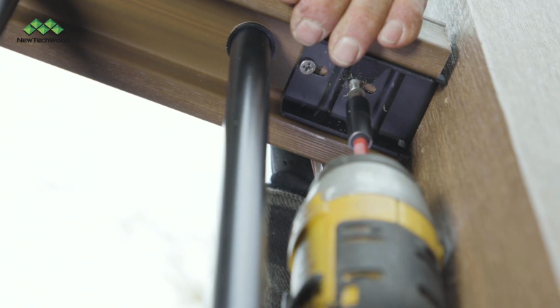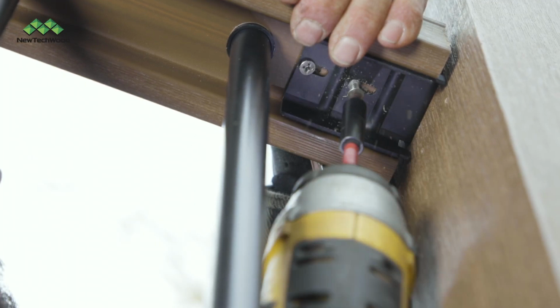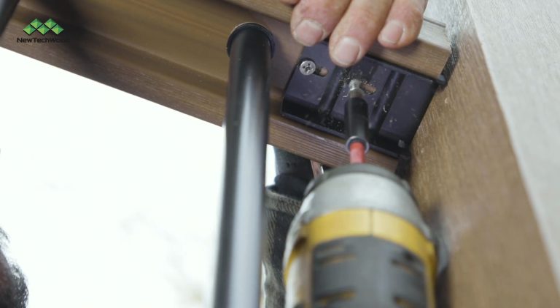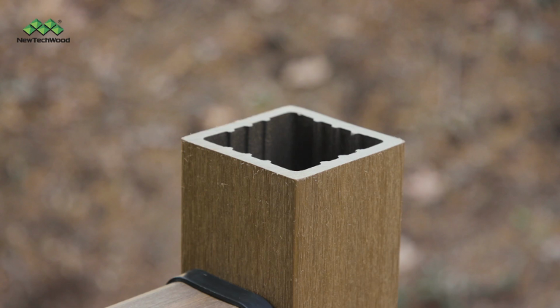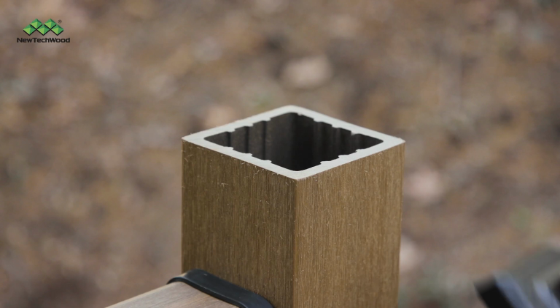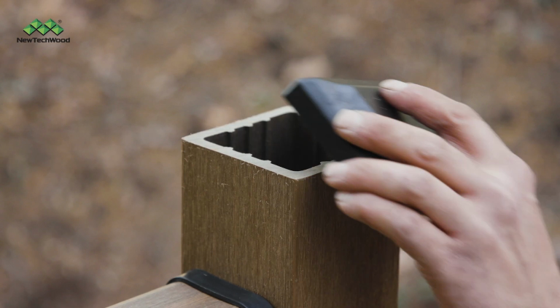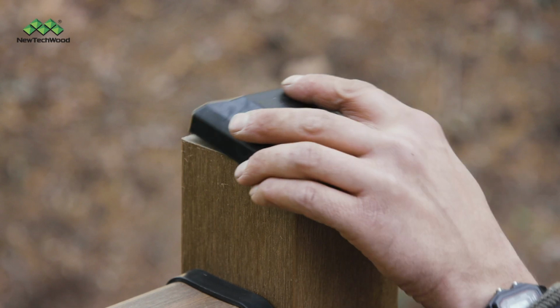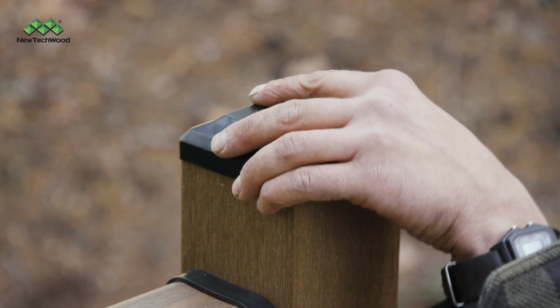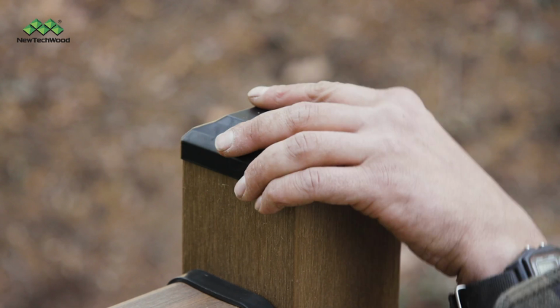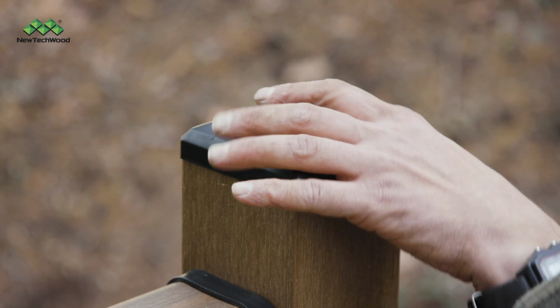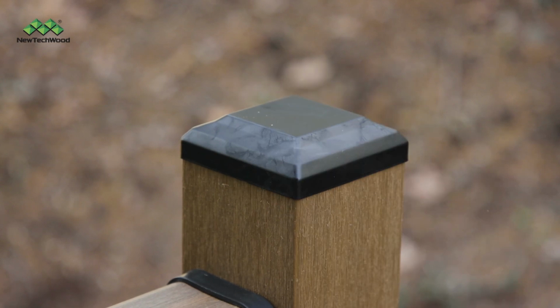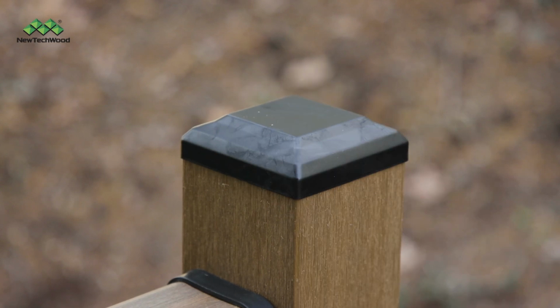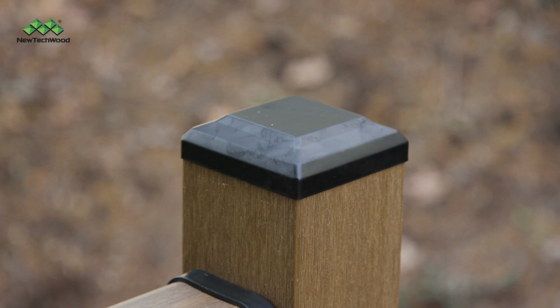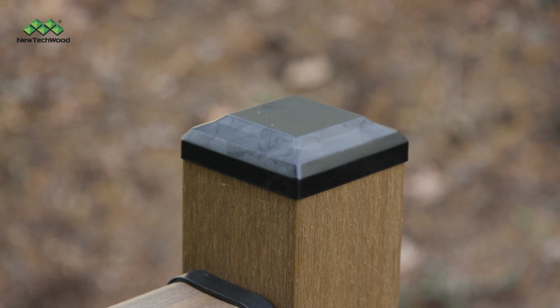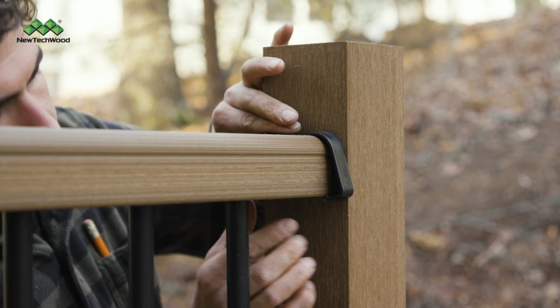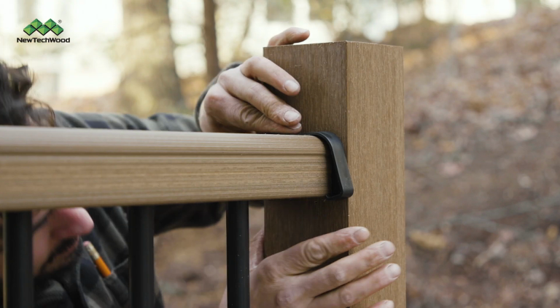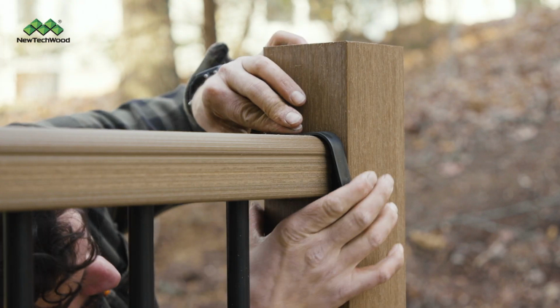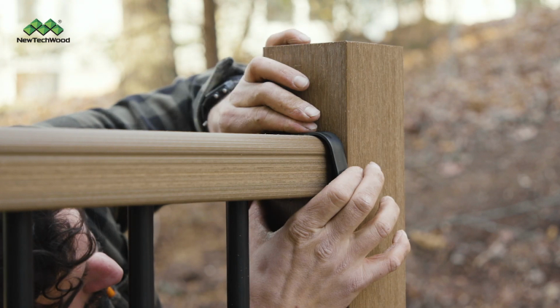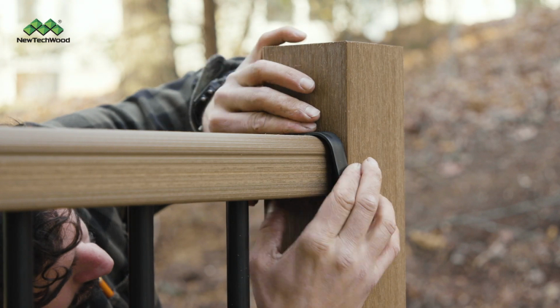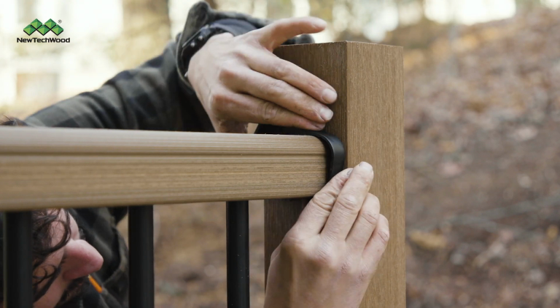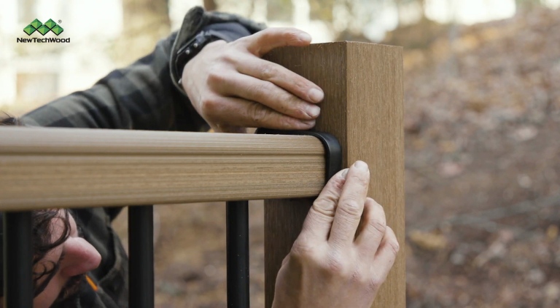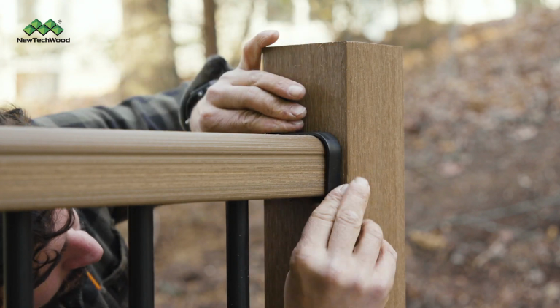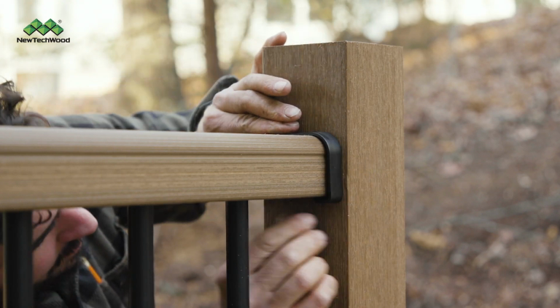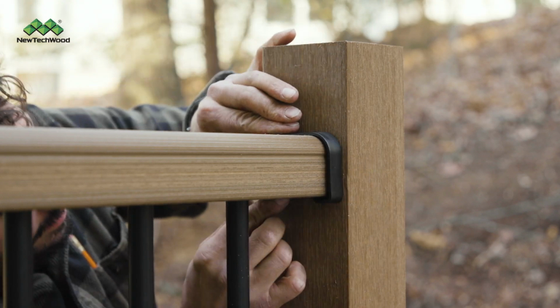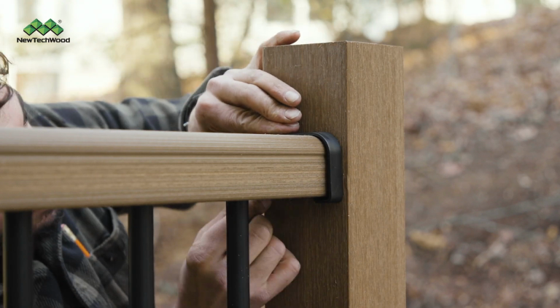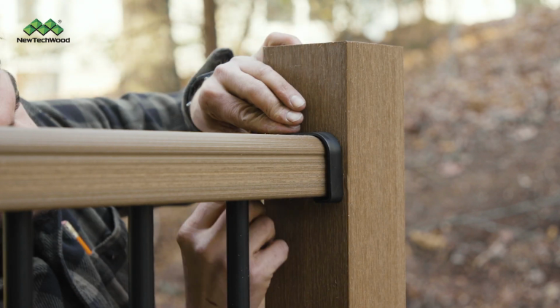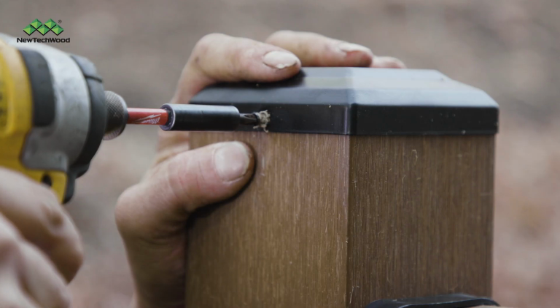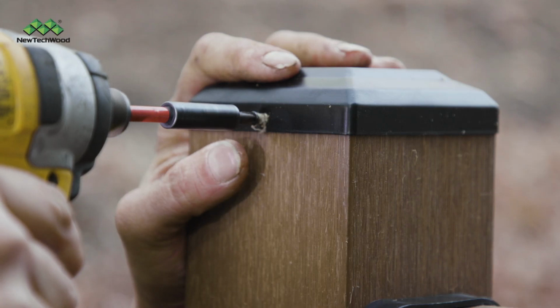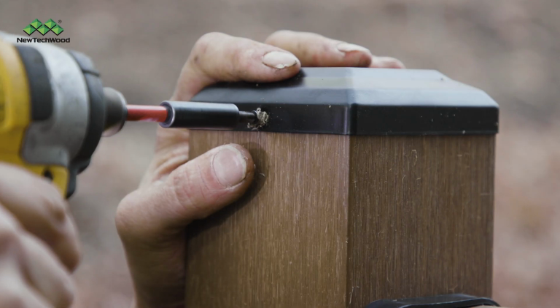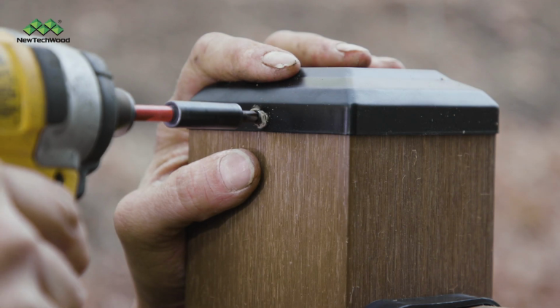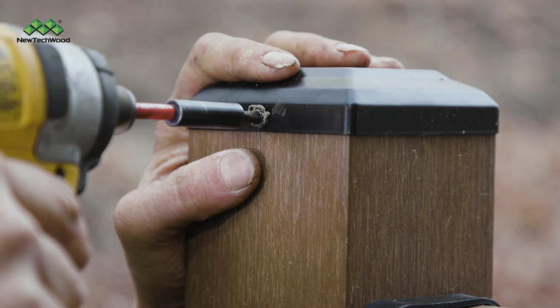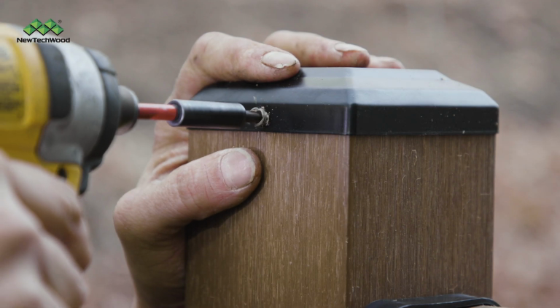Next, attach the post caps and gaskets as shown. Then secure the cap to the post with a screw.